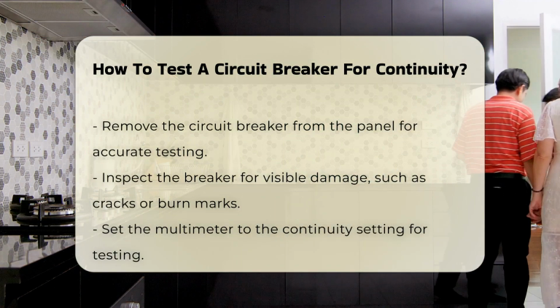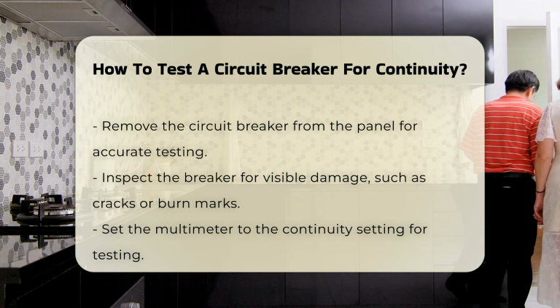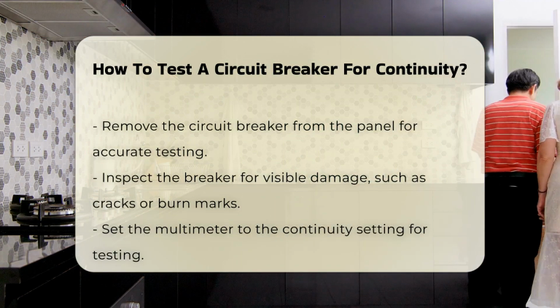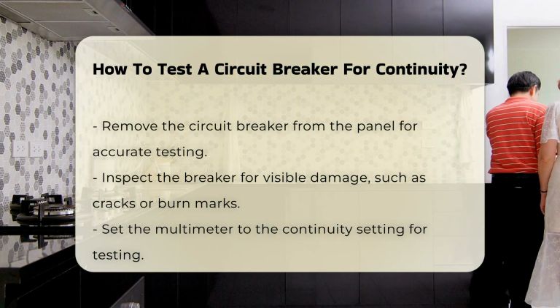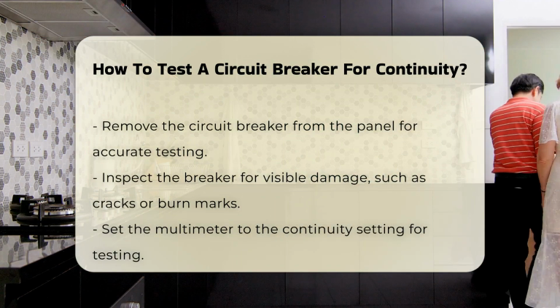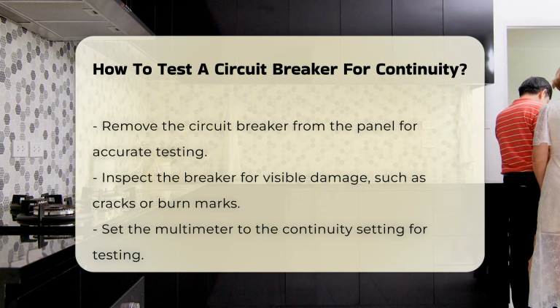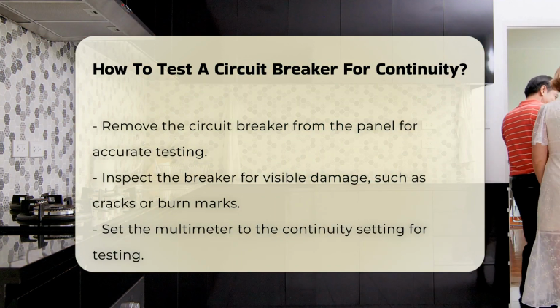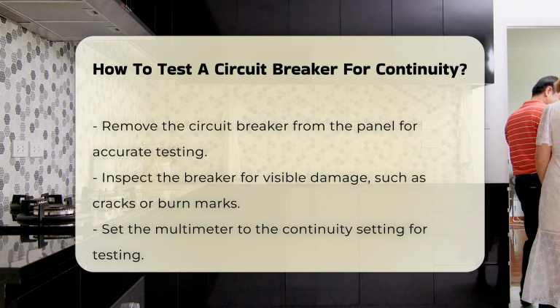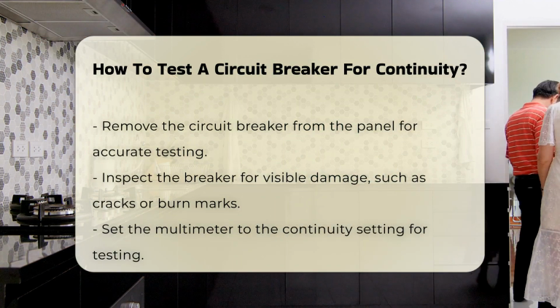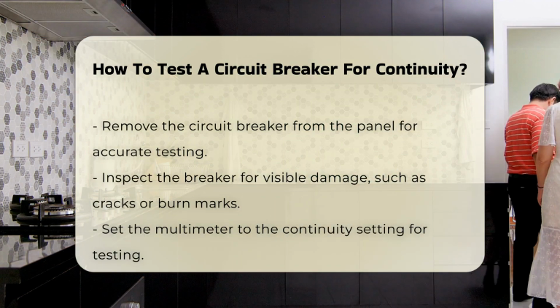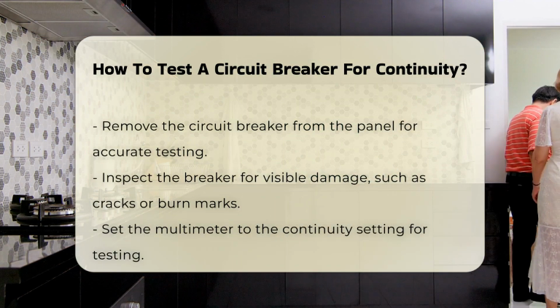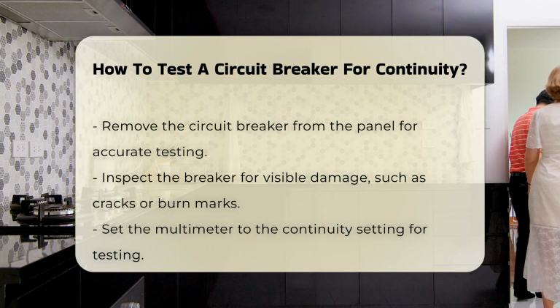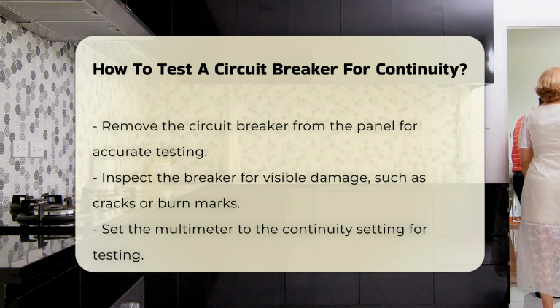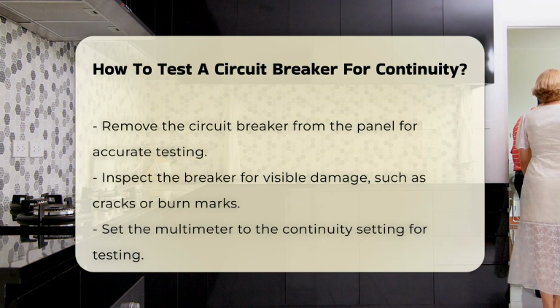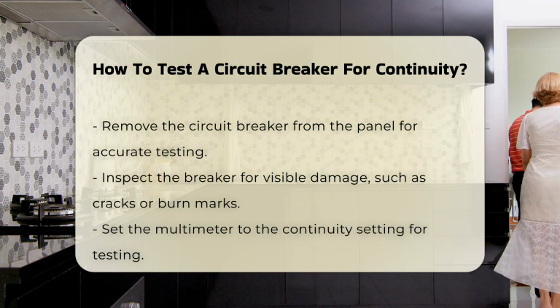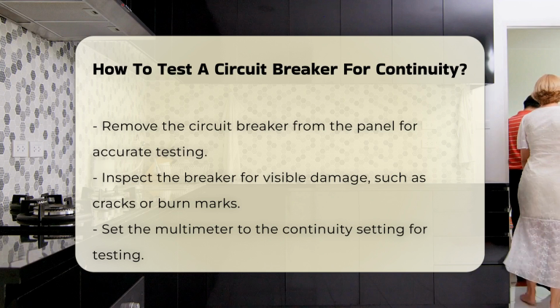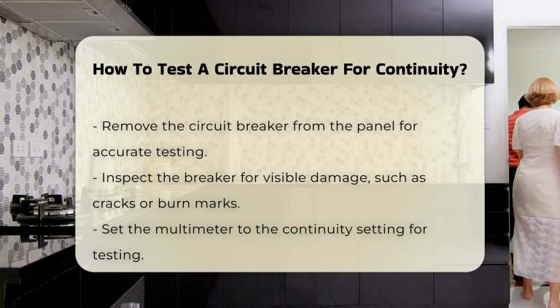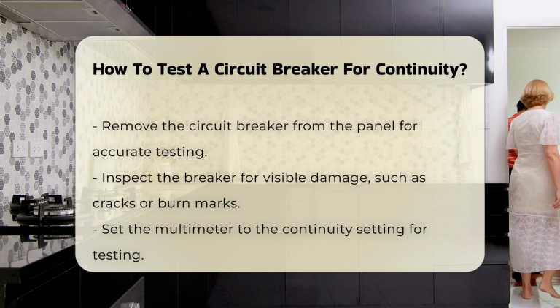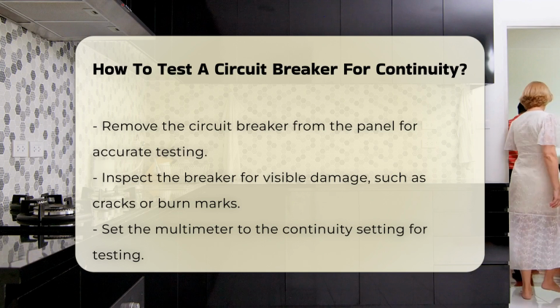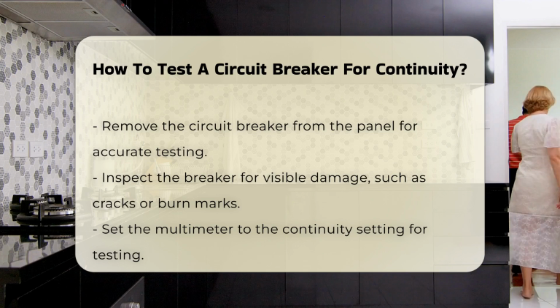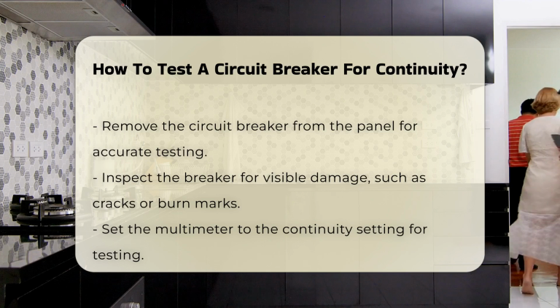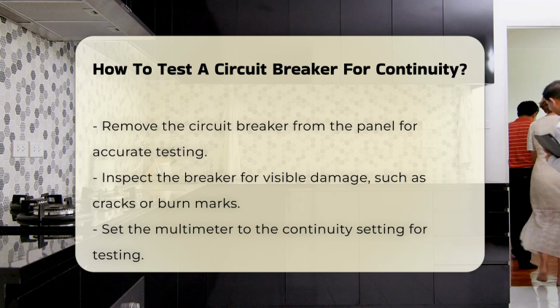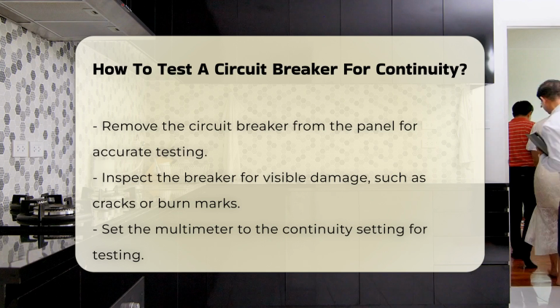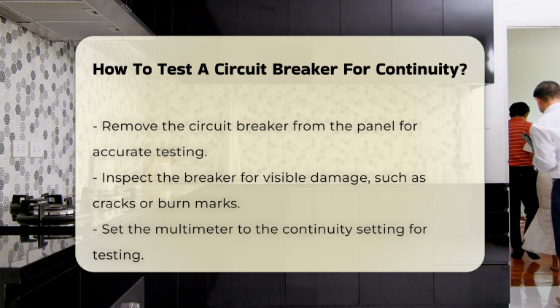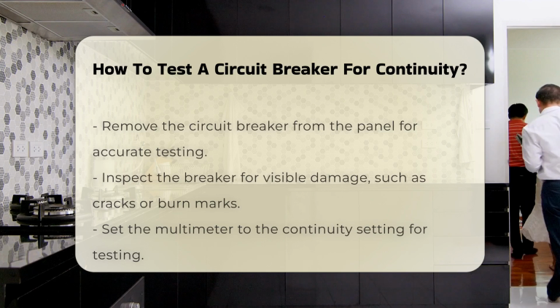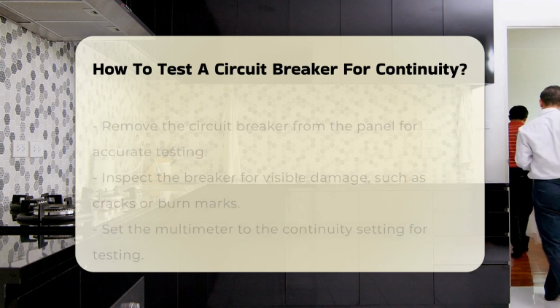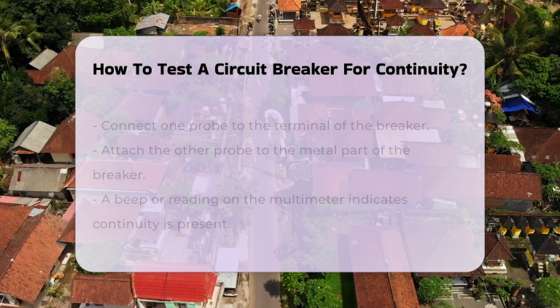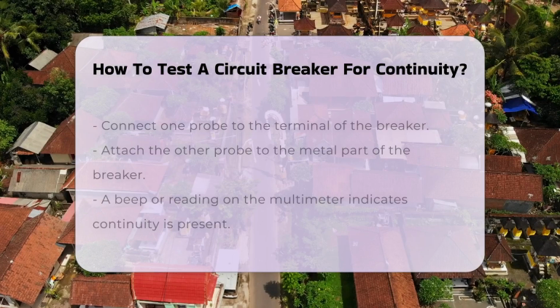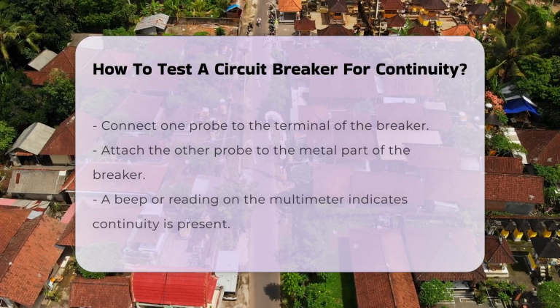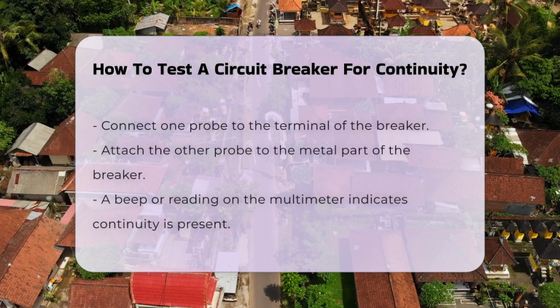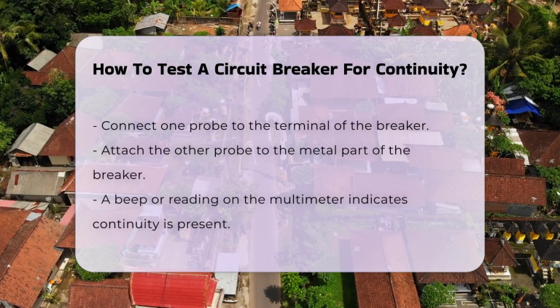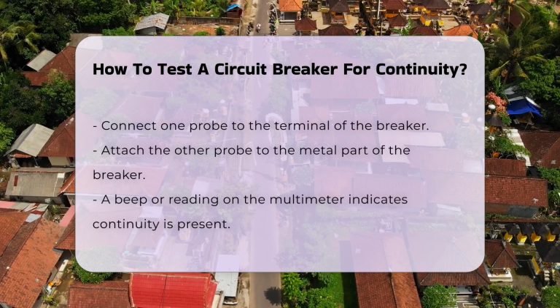Set your multimeter to the continuity setting. This will allow you to check for a complete electrical path.